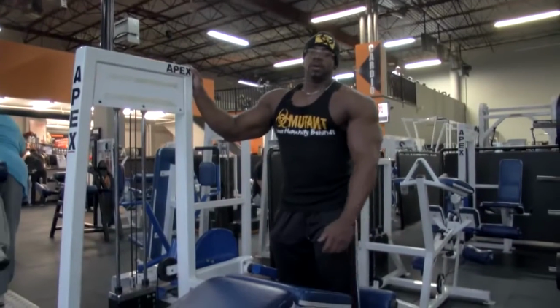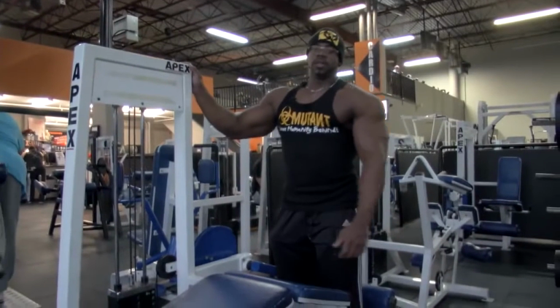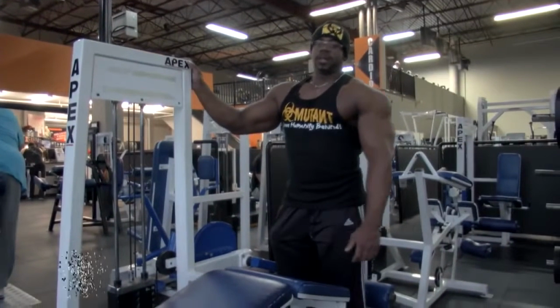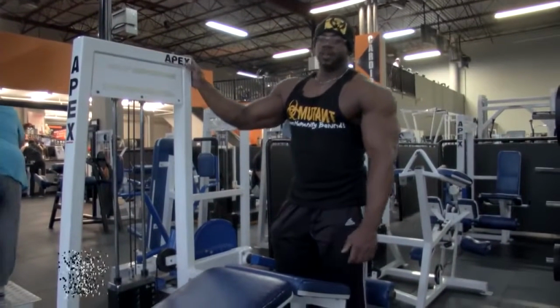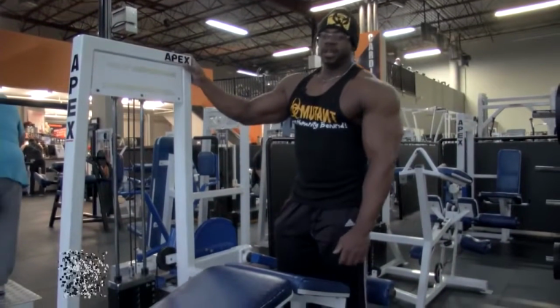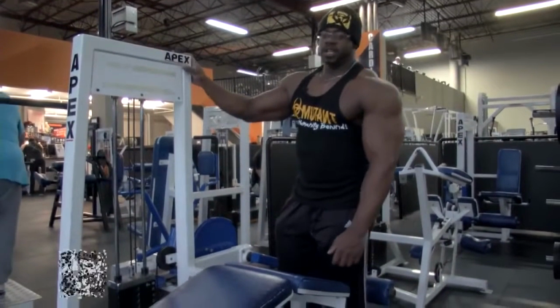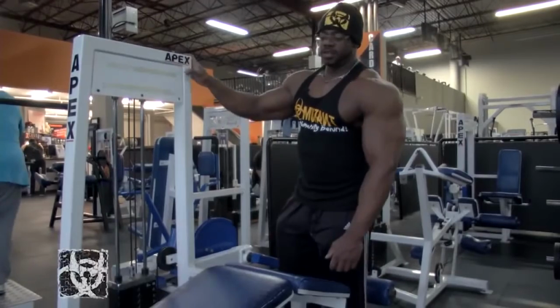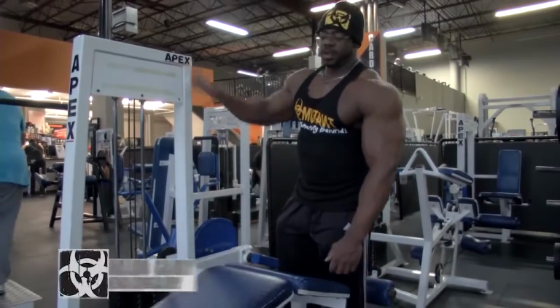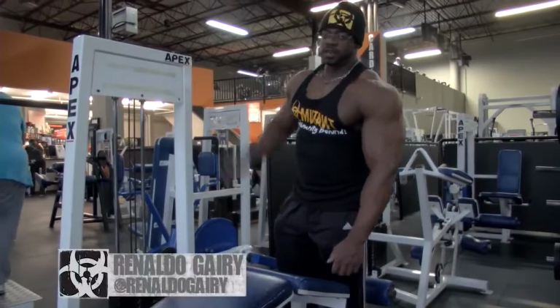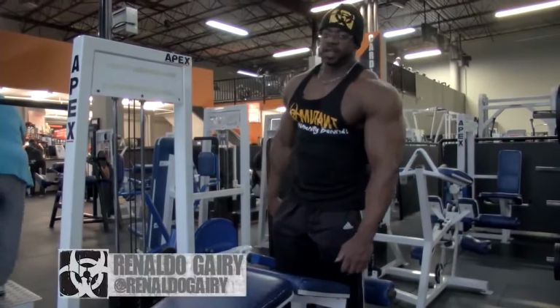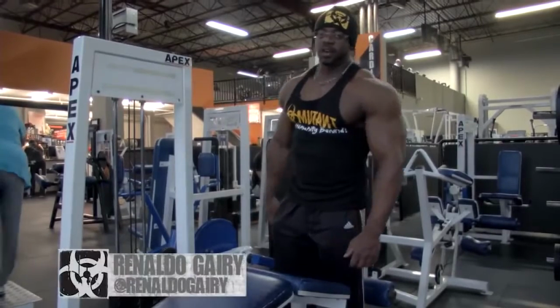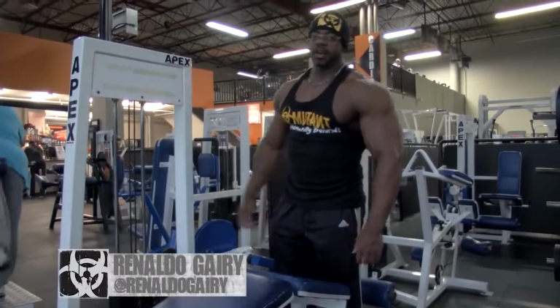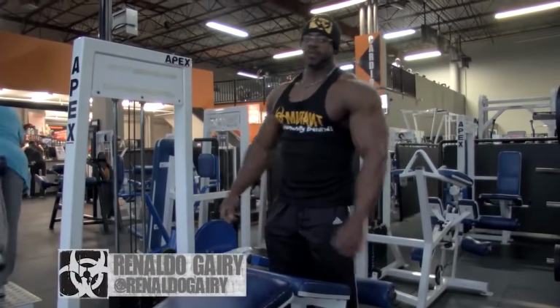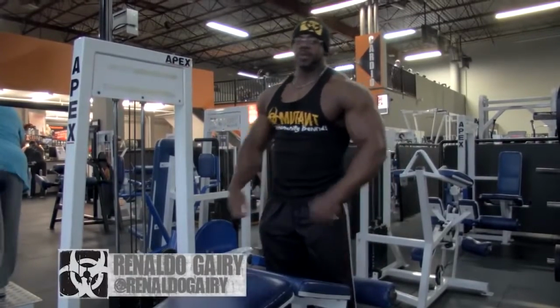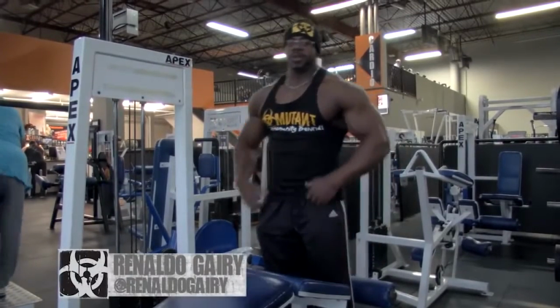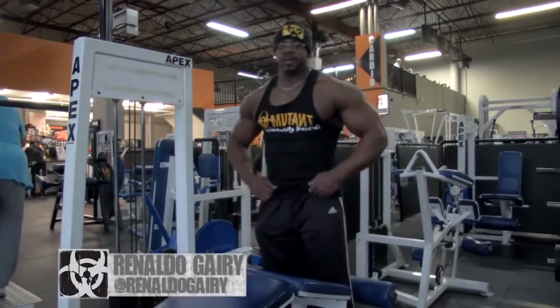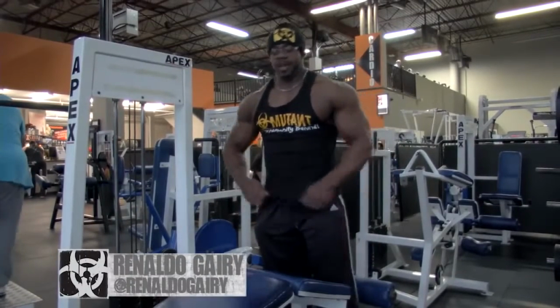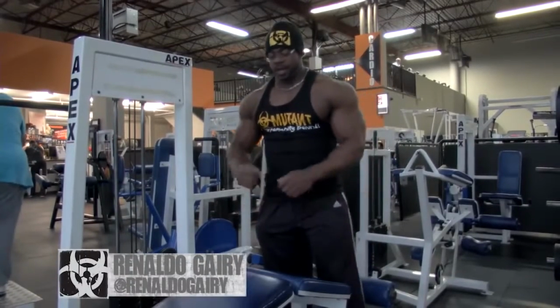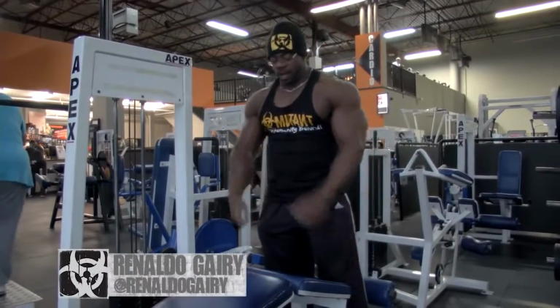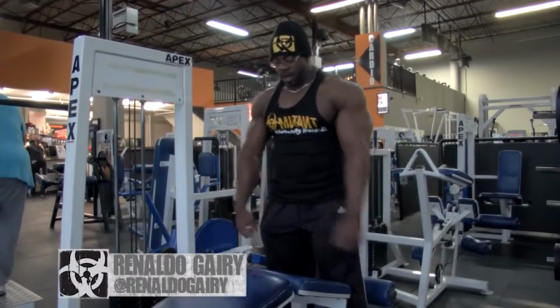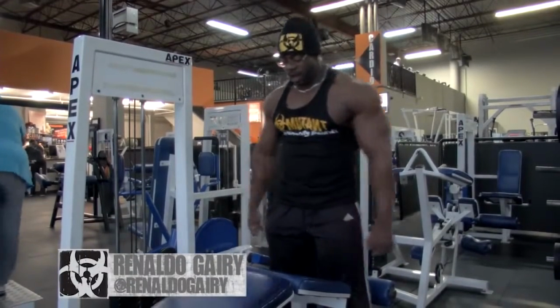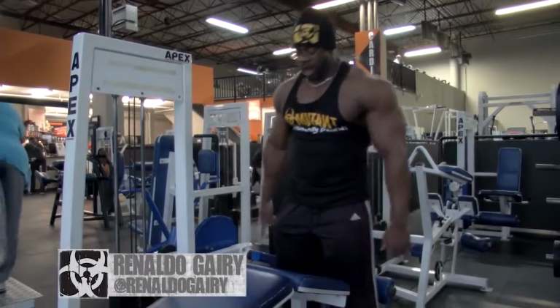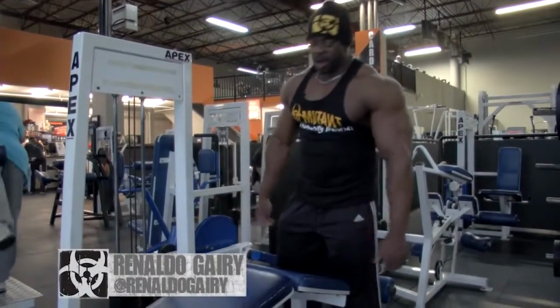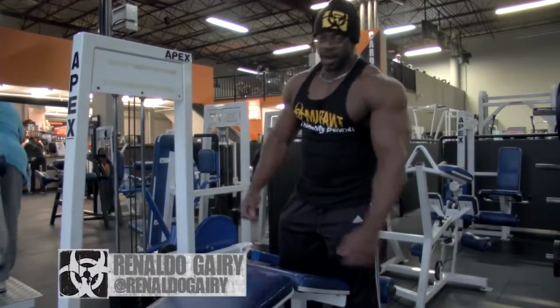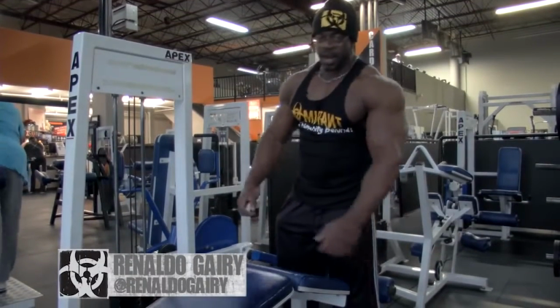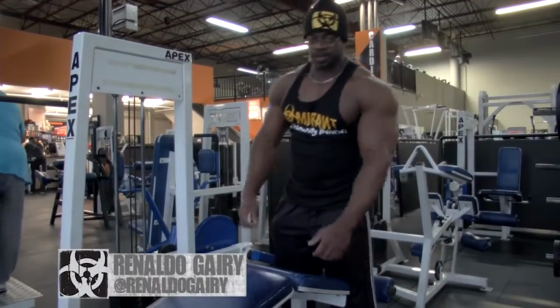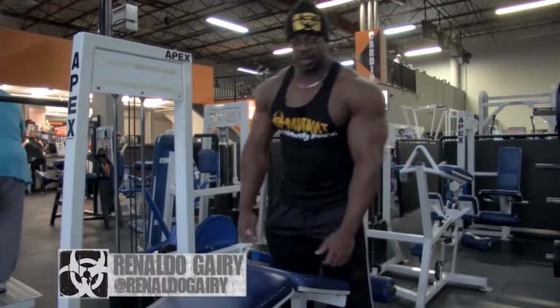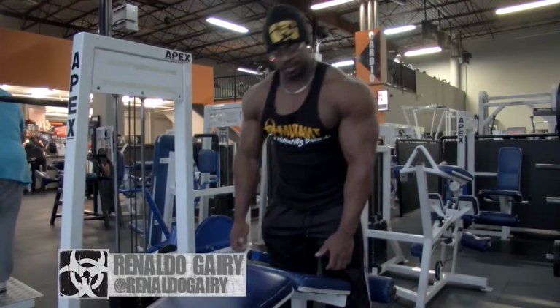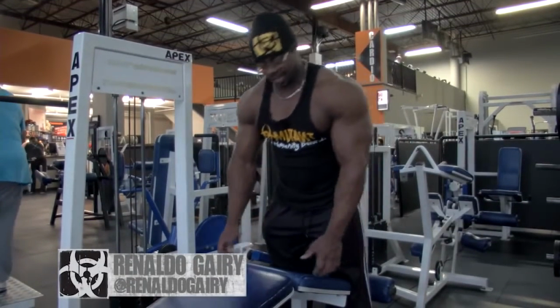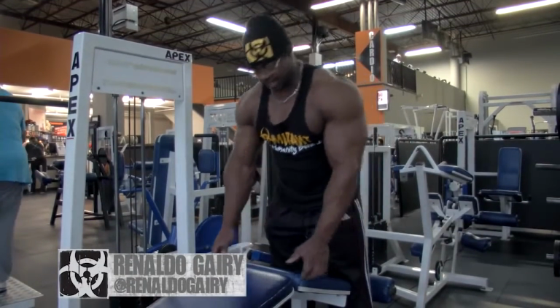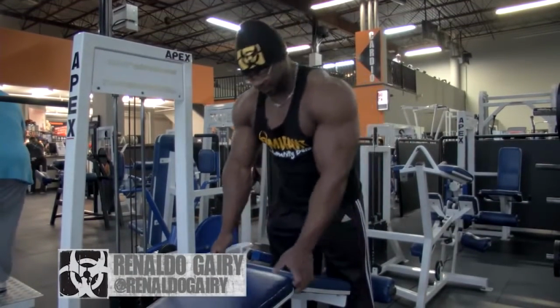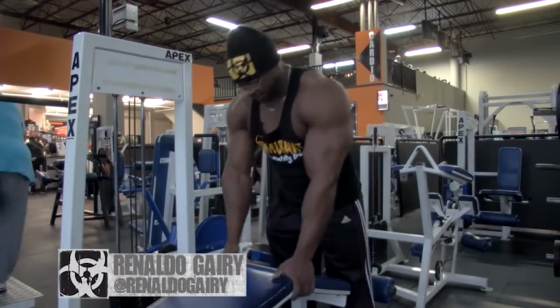What's up Mutant Nation, Rinaldo Gairy here from Mutant in a Minute. I've got a hamstring exercise for you.